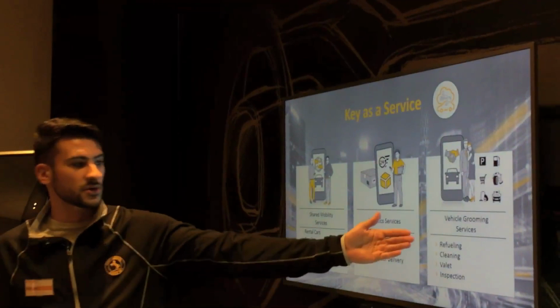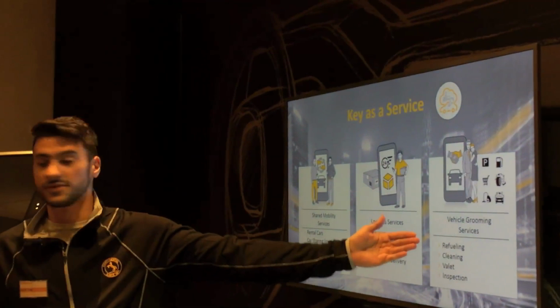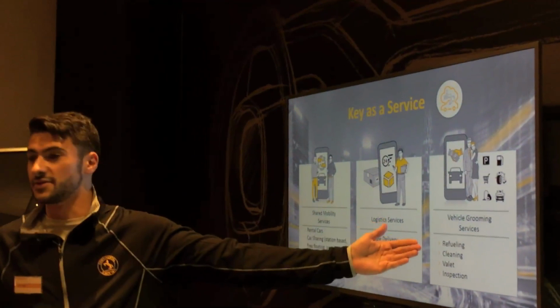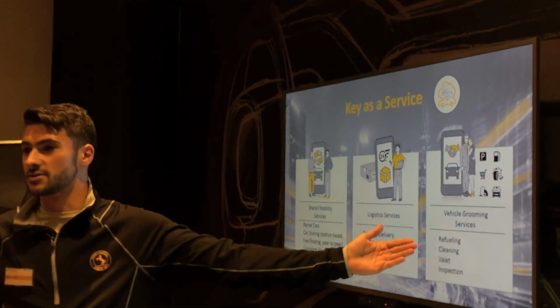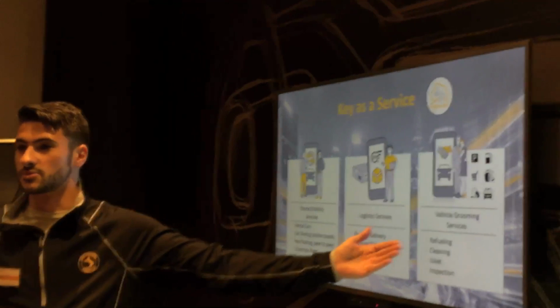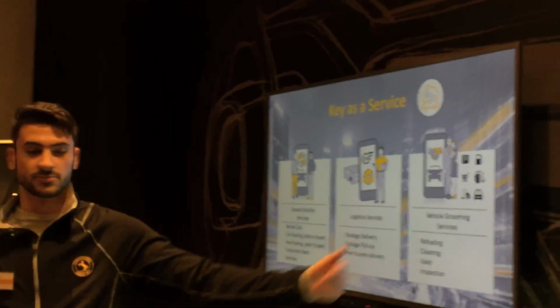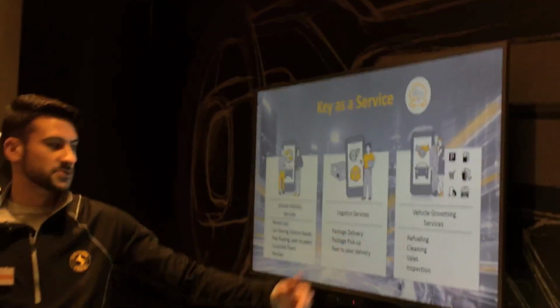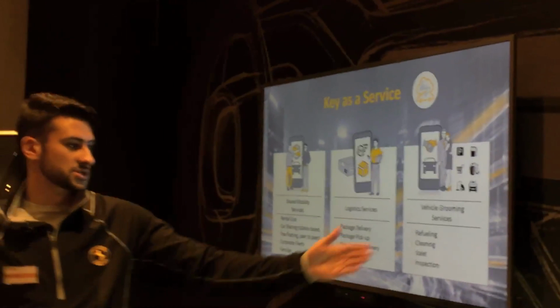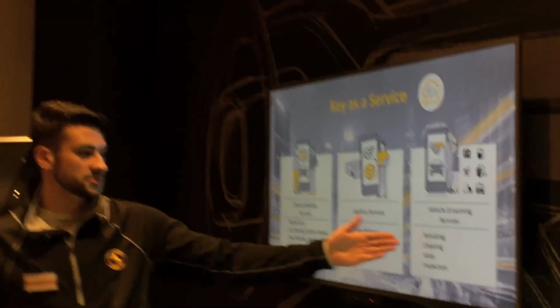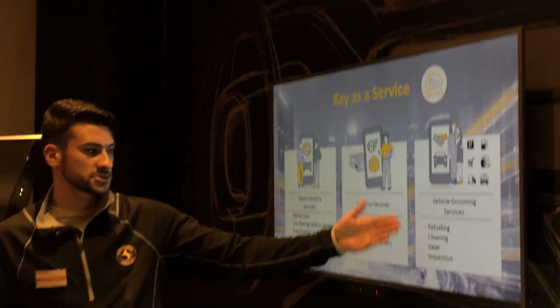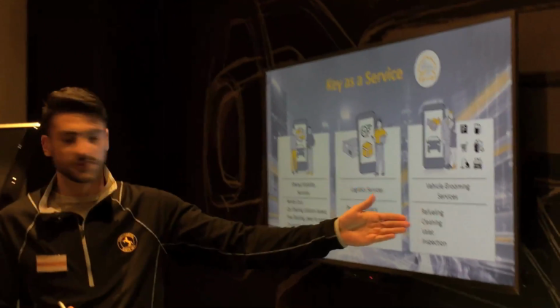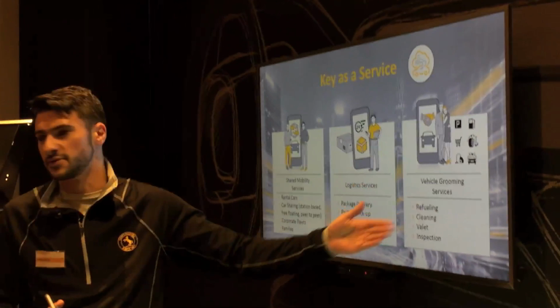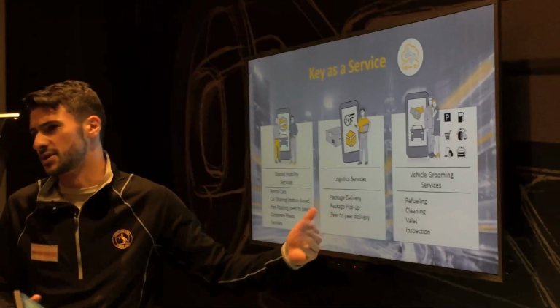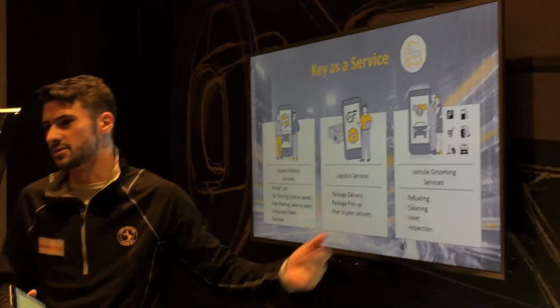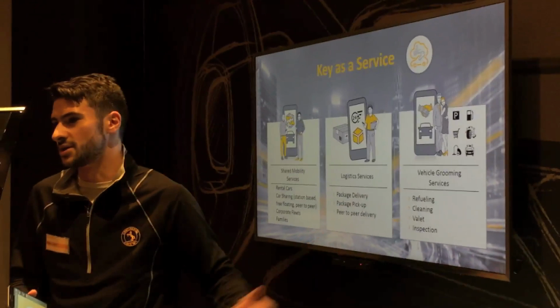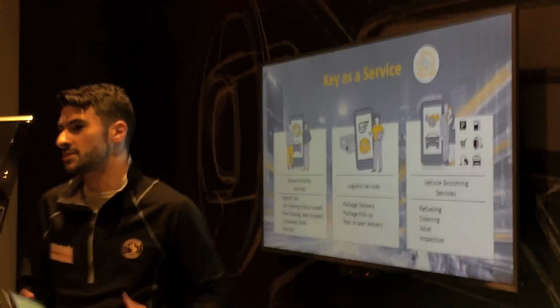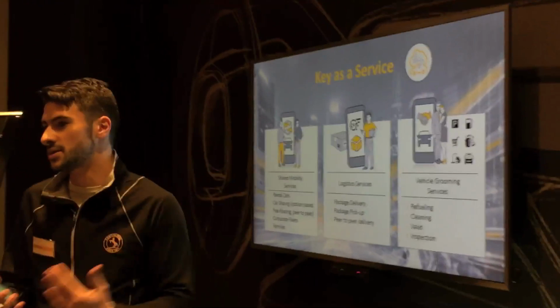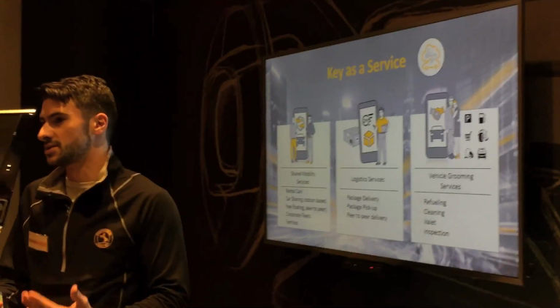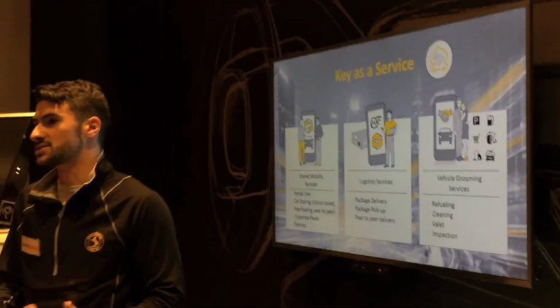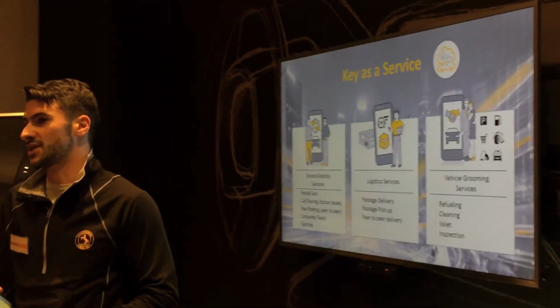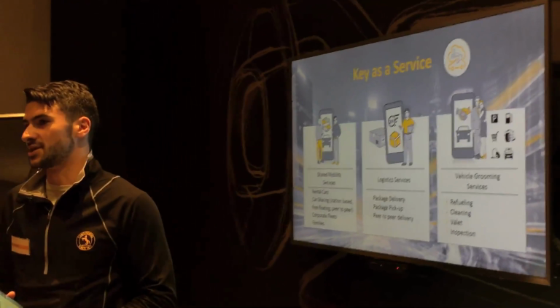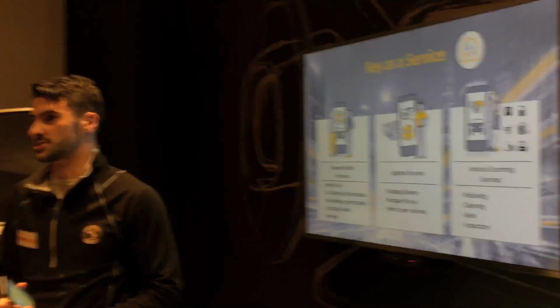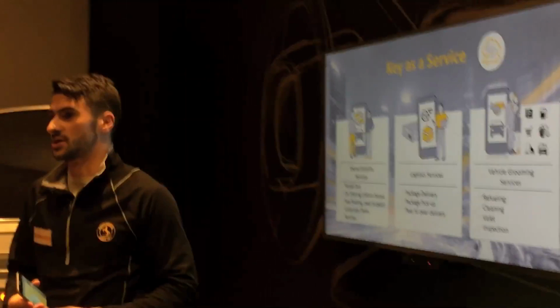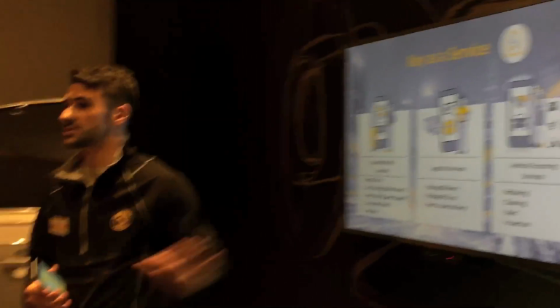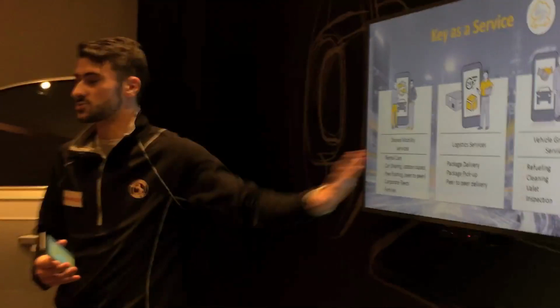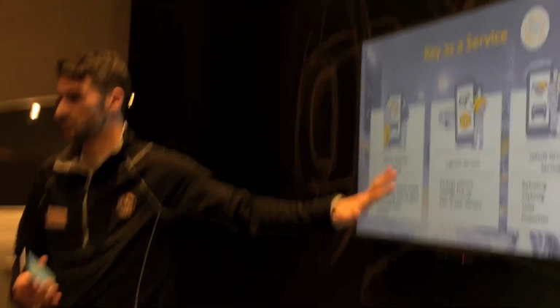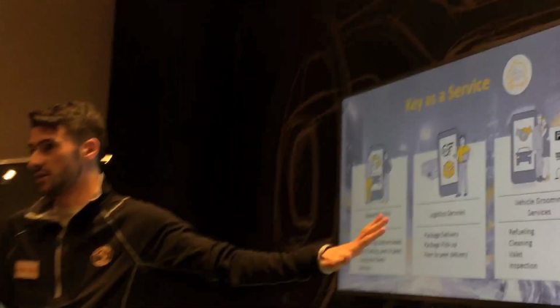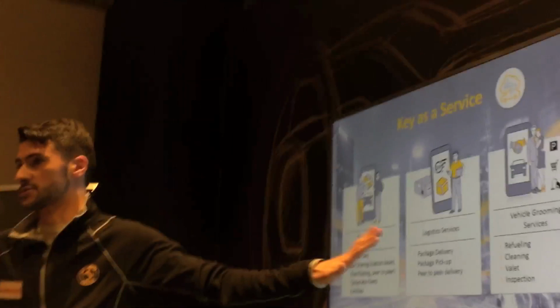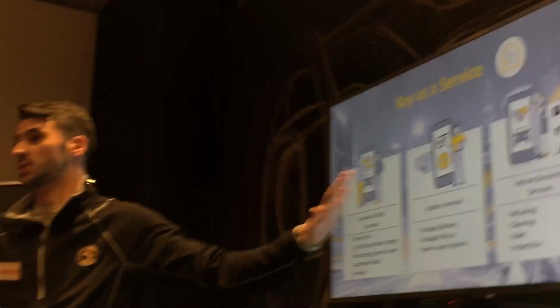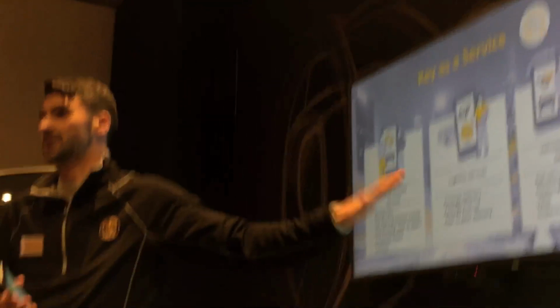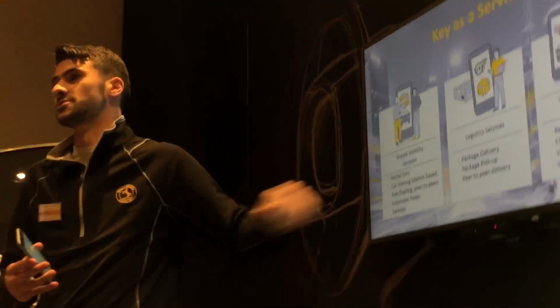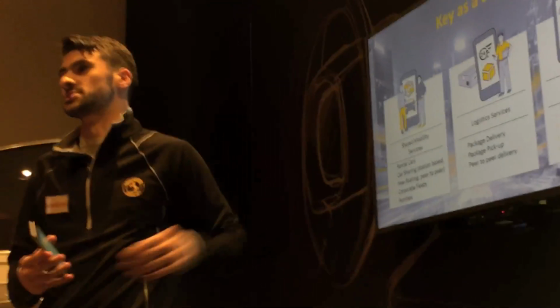Or even vehicle grooming, which includes refueling, cleaning, things of that nature. Now this is what we offer to our end users.